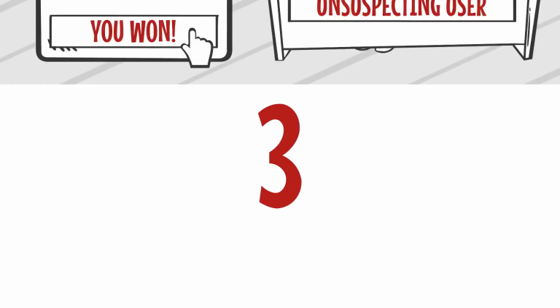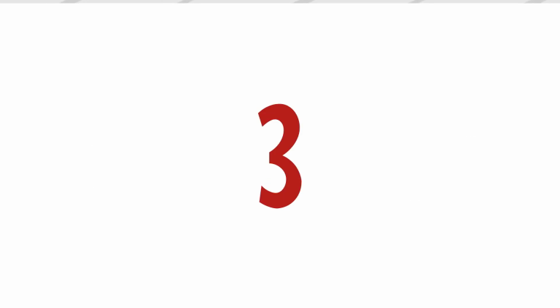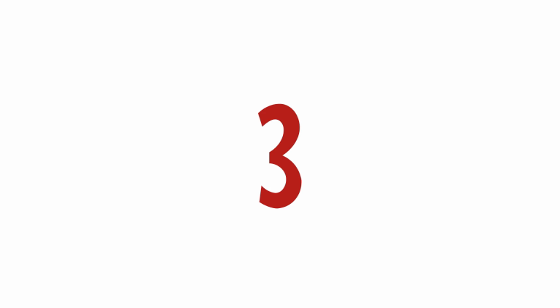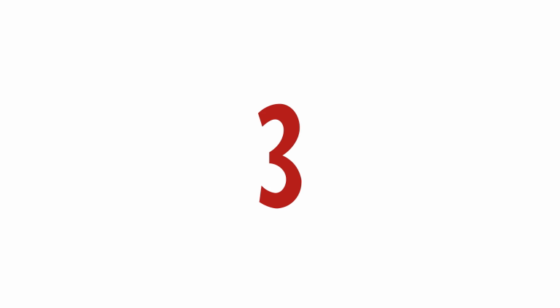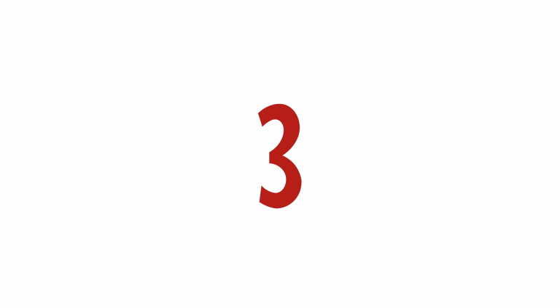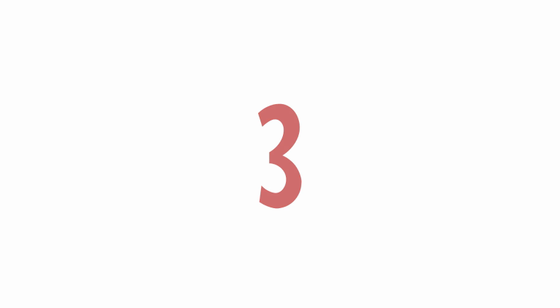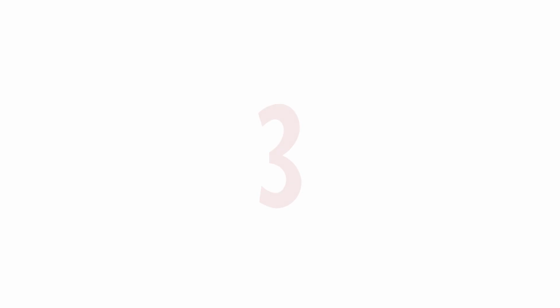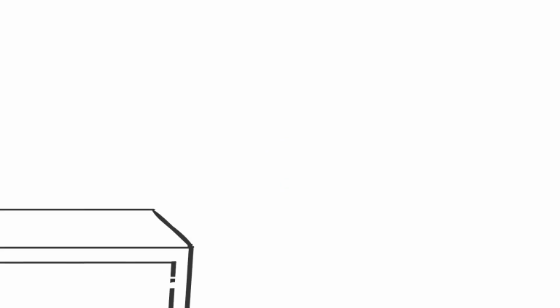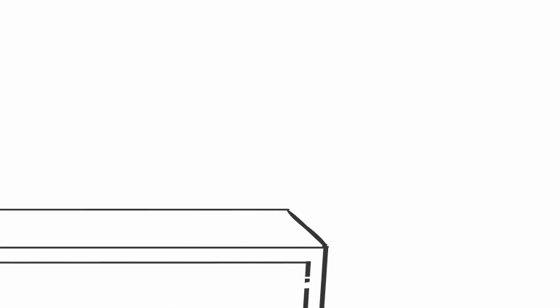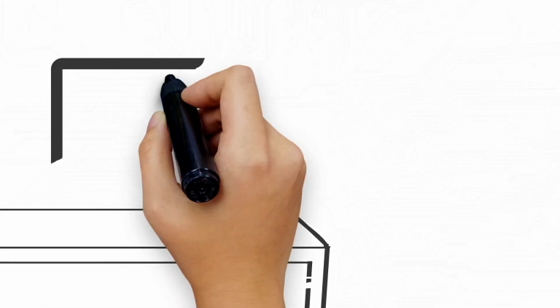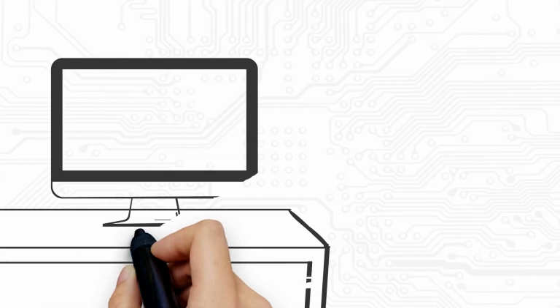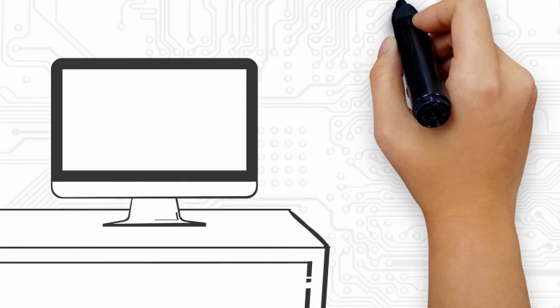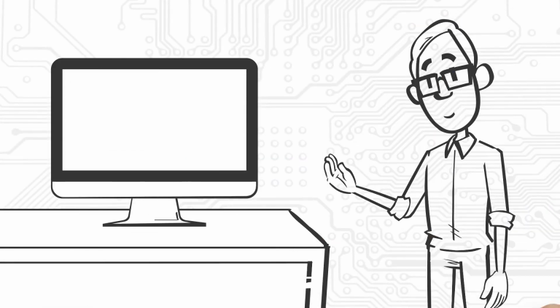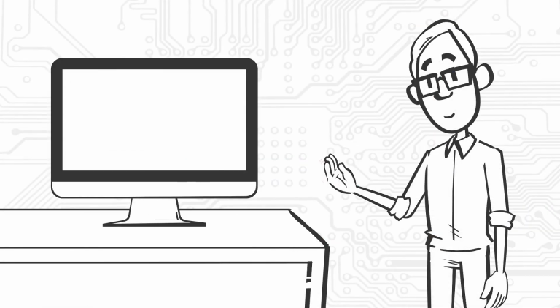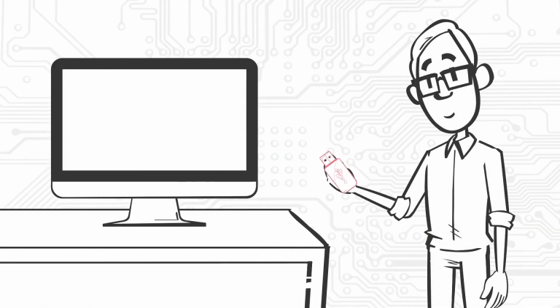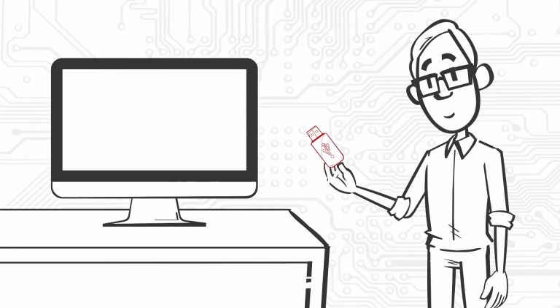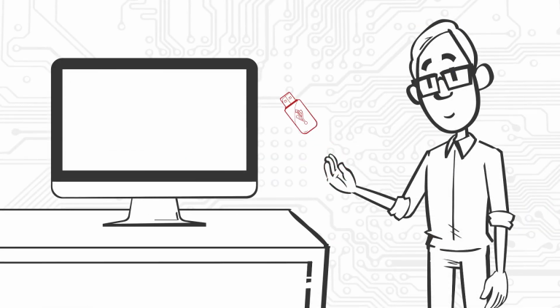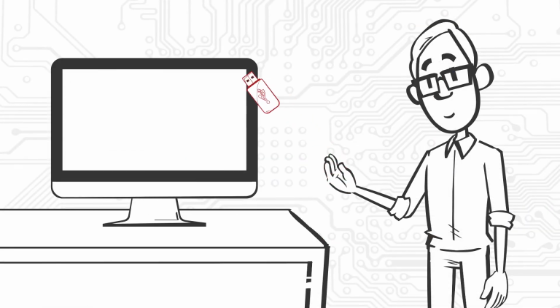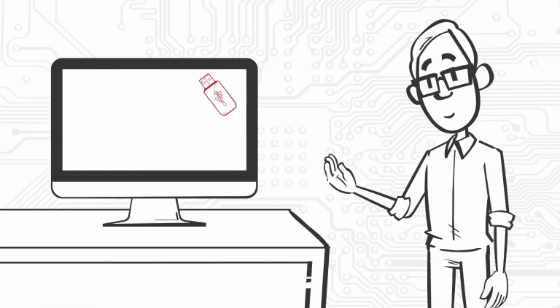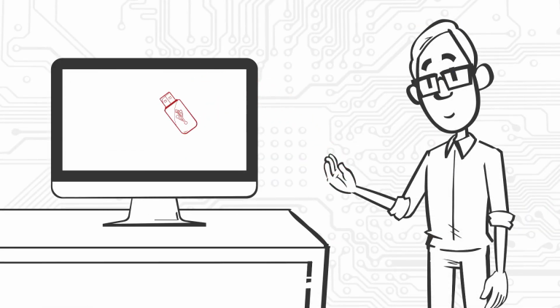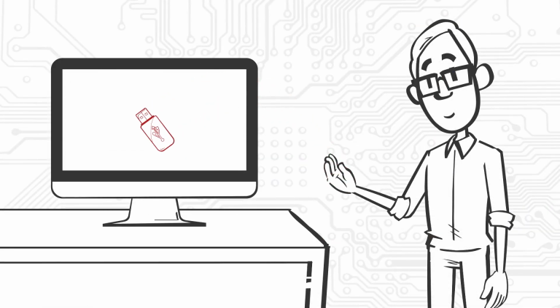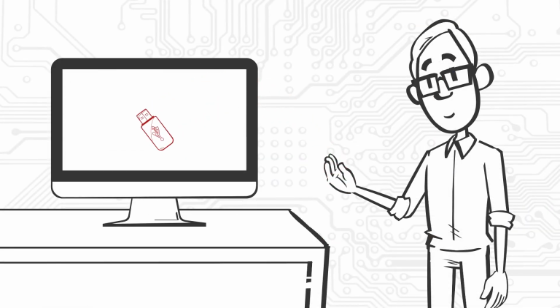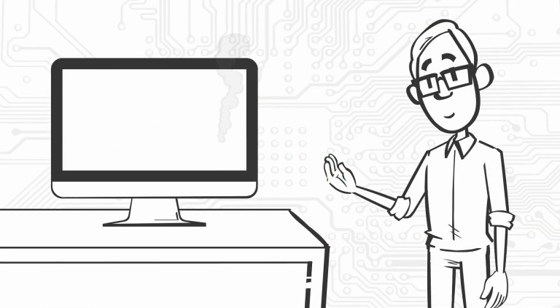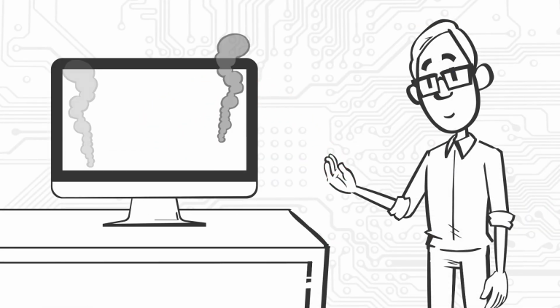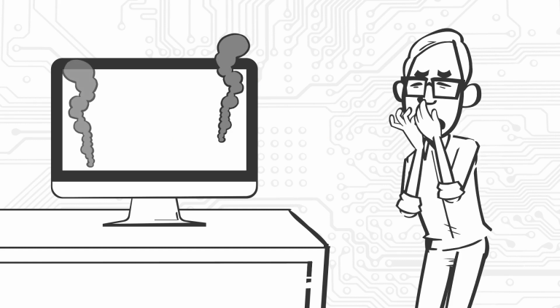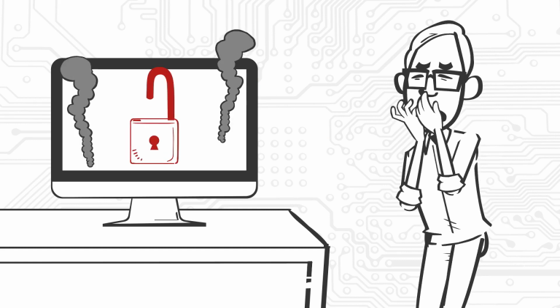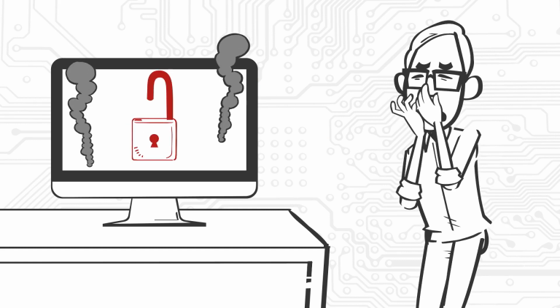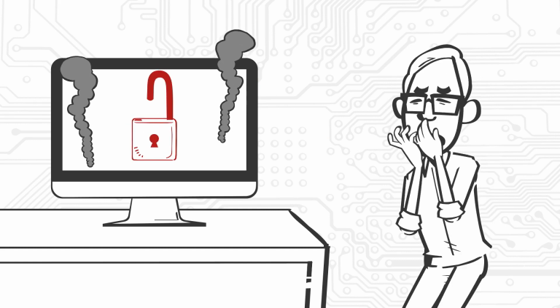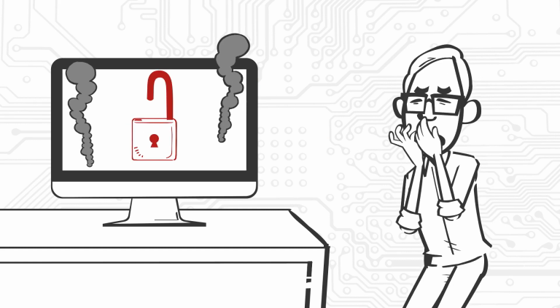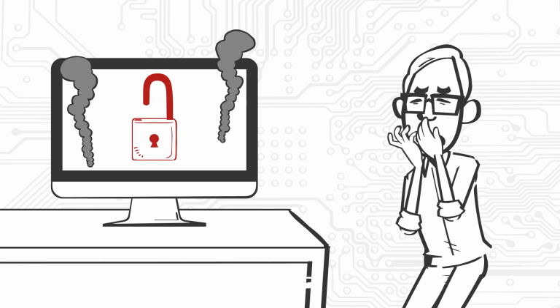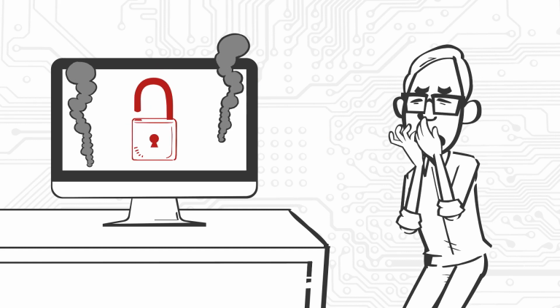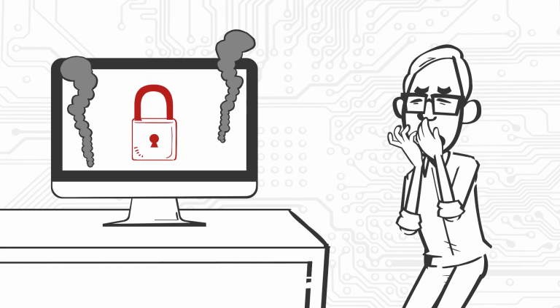3. Infected software or media. Downloading software from unofficial sources or using unknown USB drives can hide ransomware.